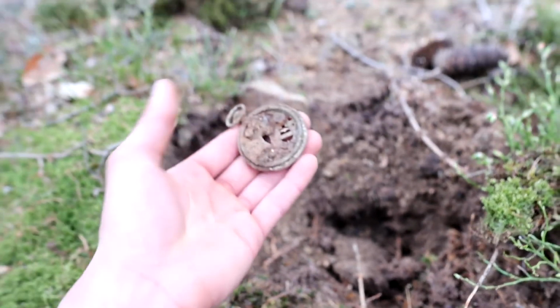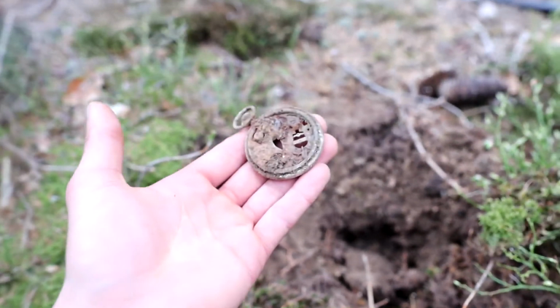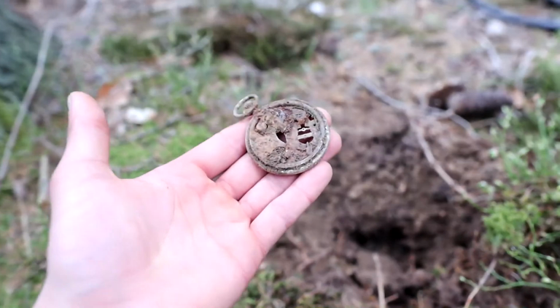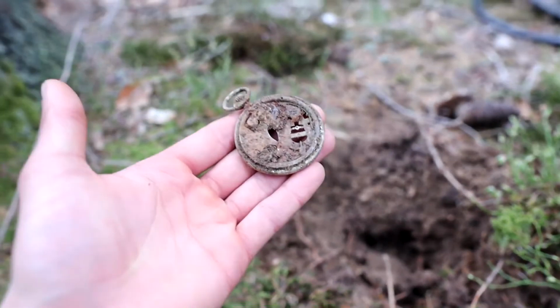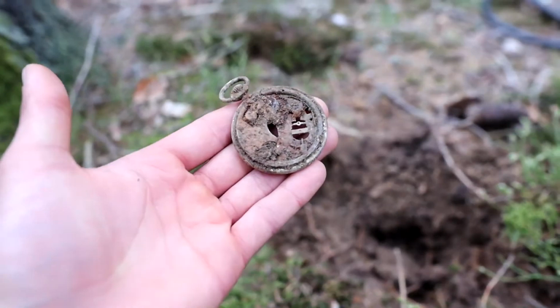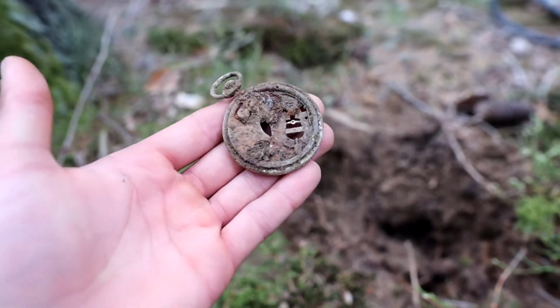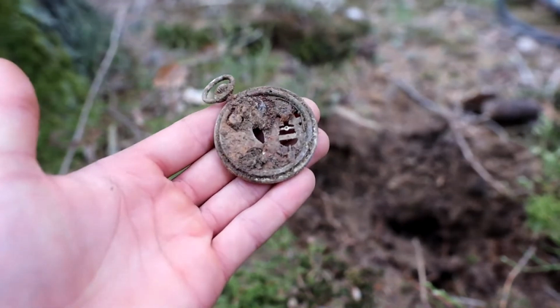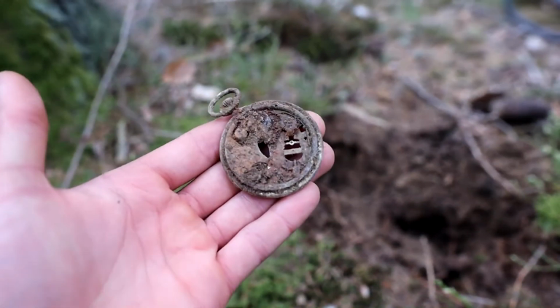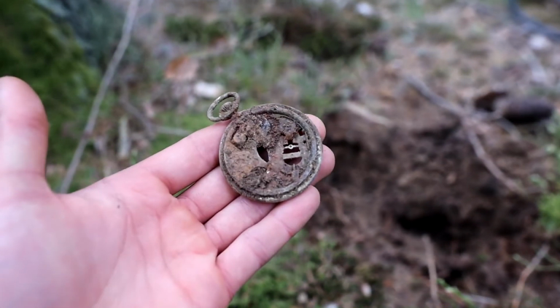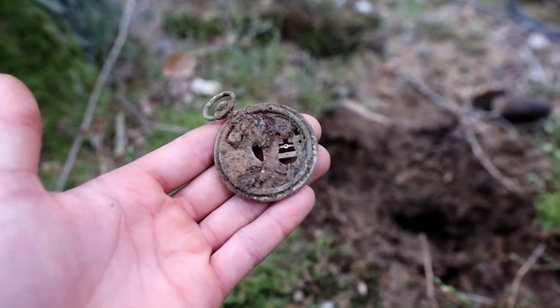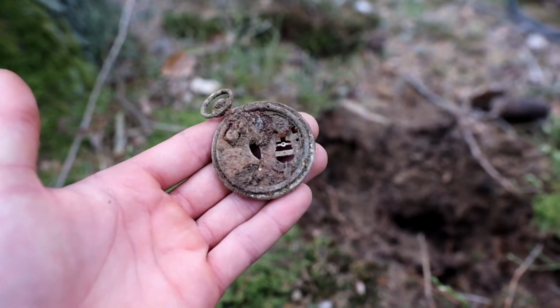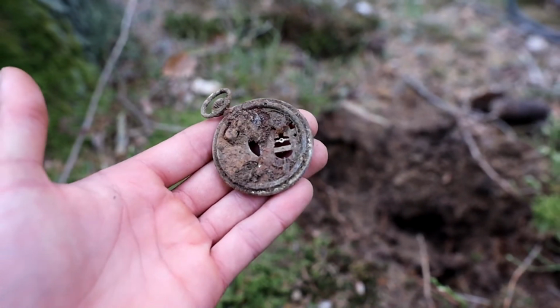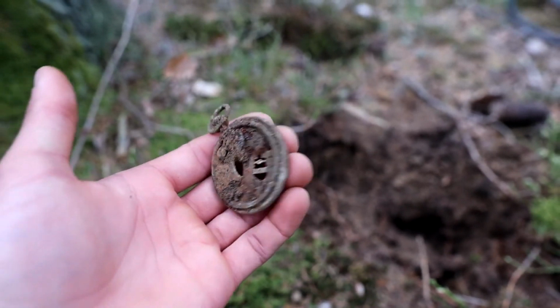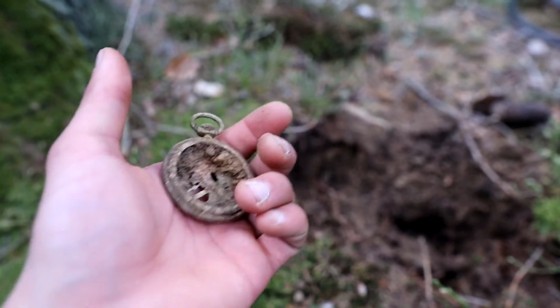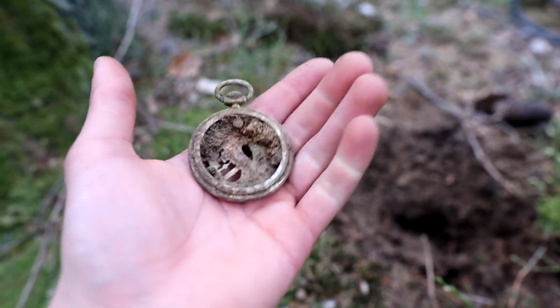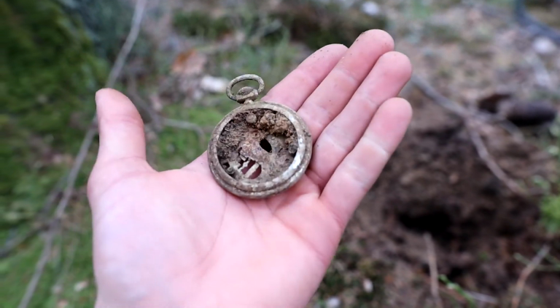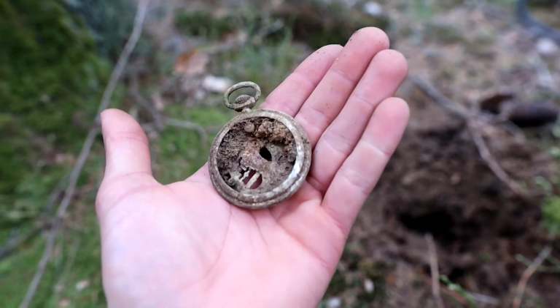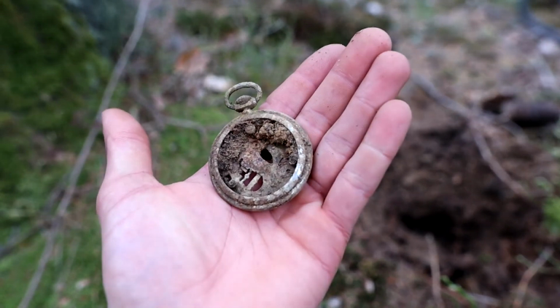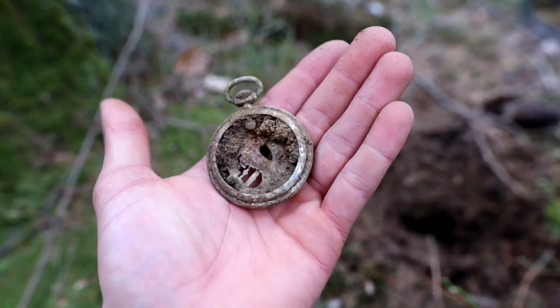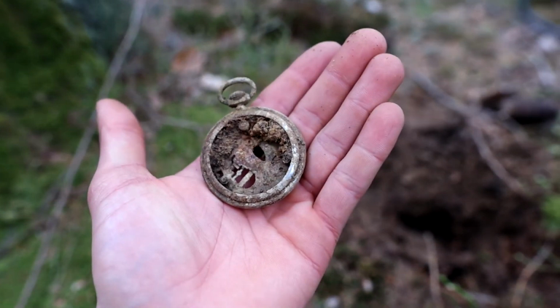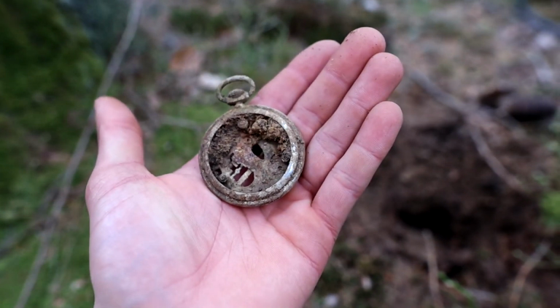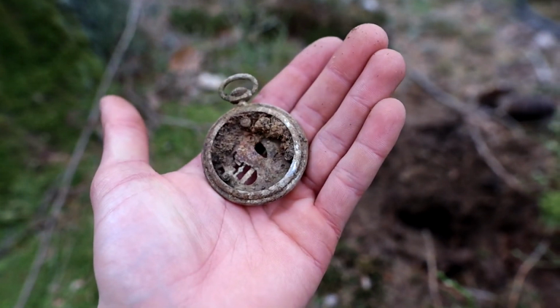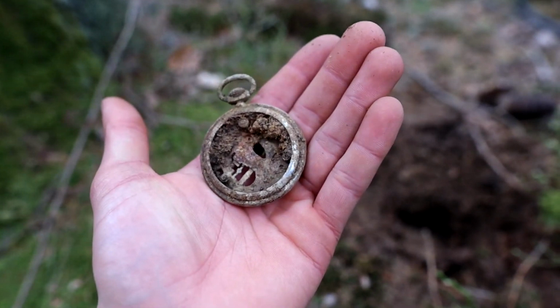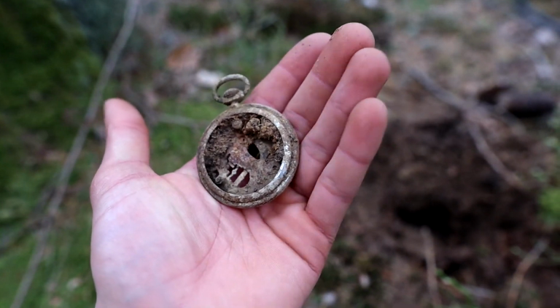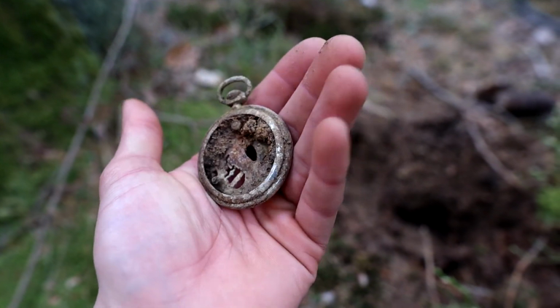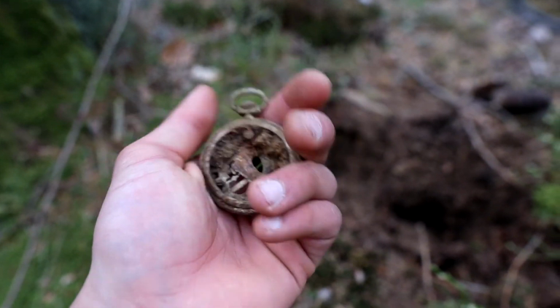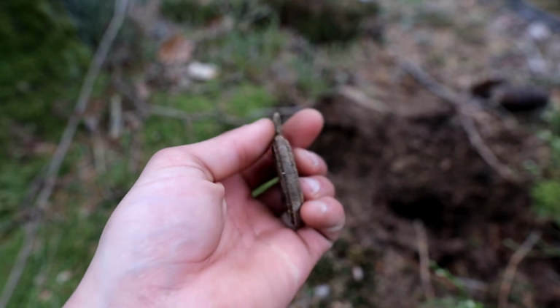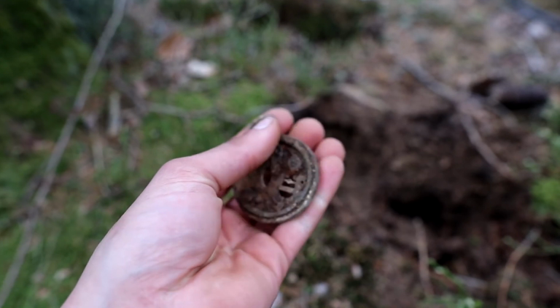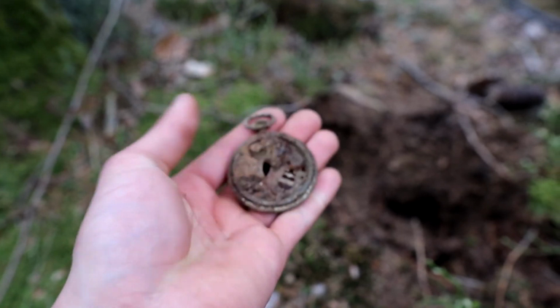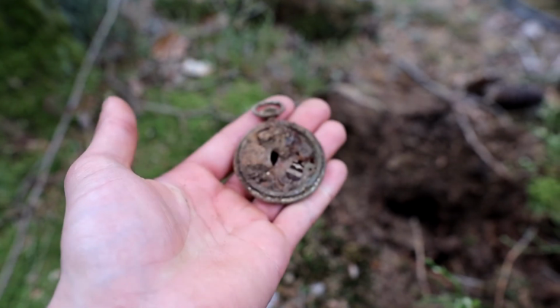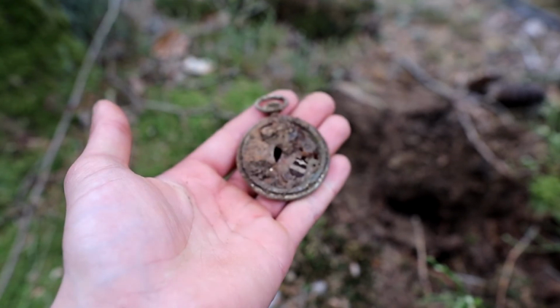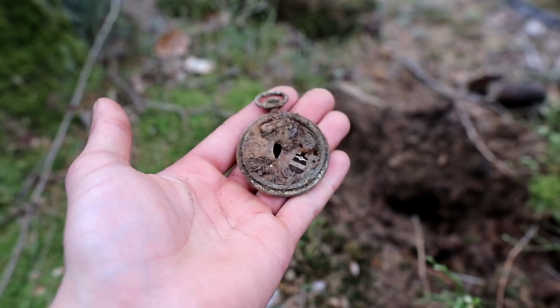I don't have much to say about this relic — it's a nice personal relic, but unfortunately broken.